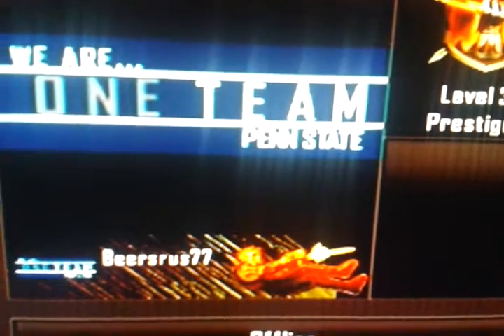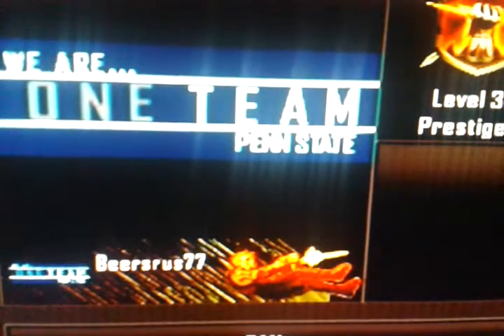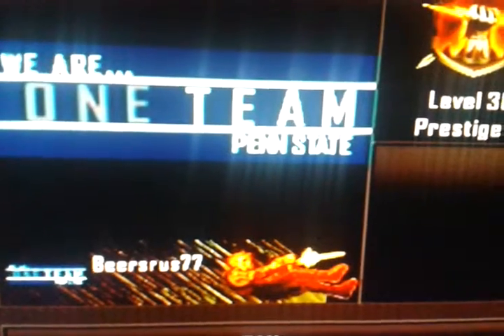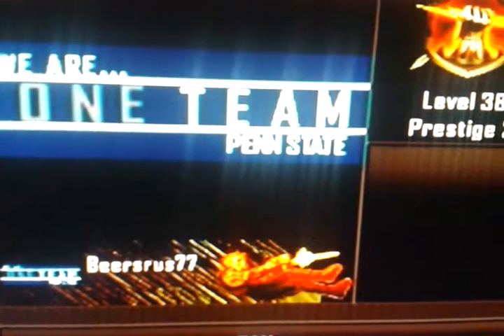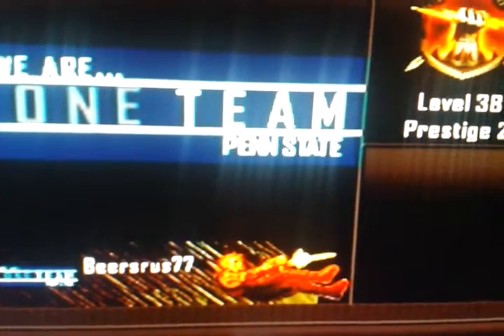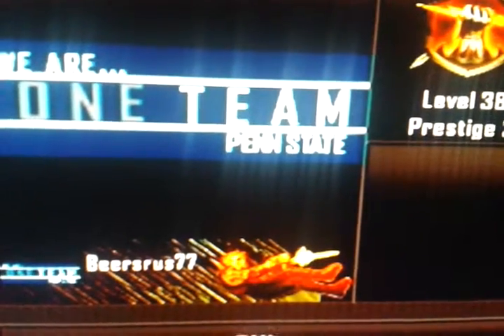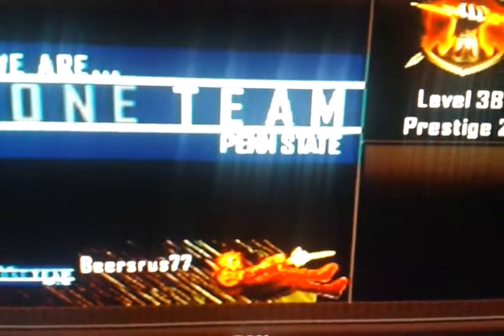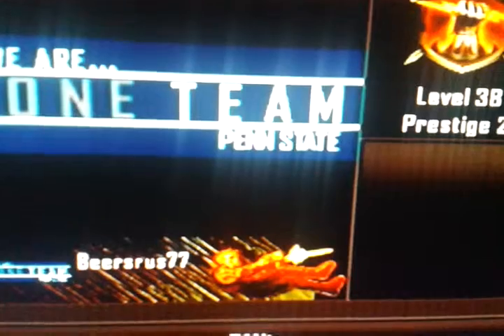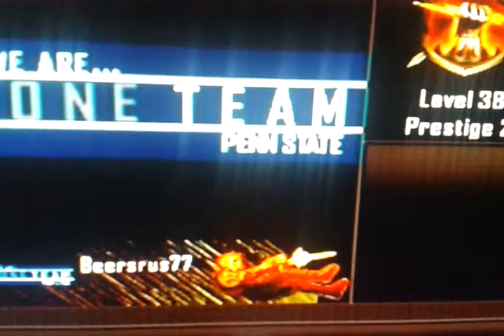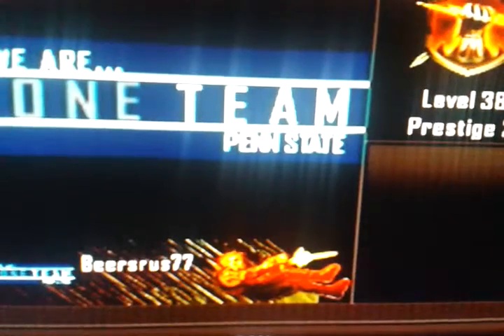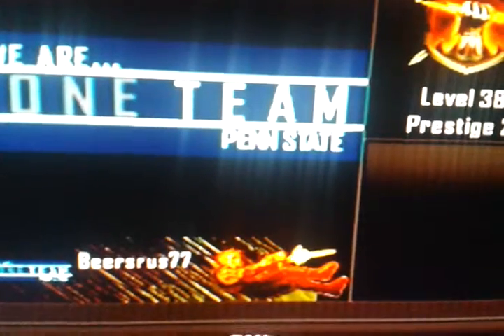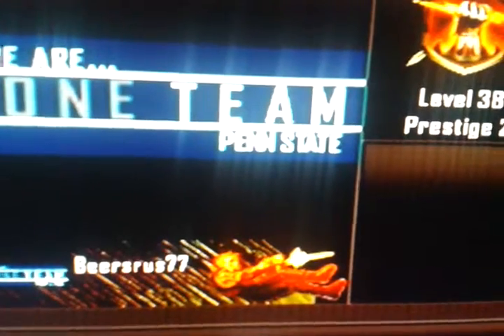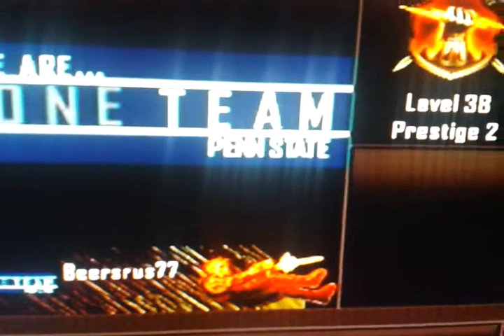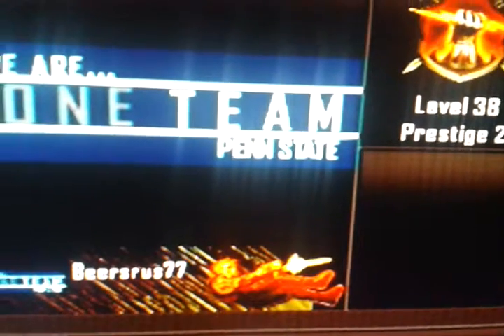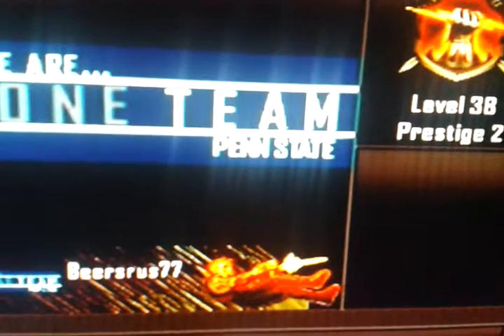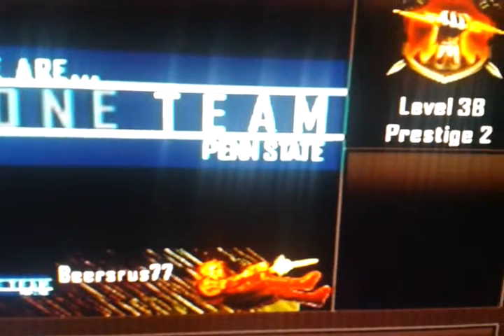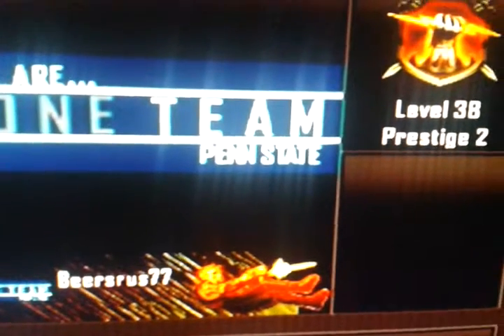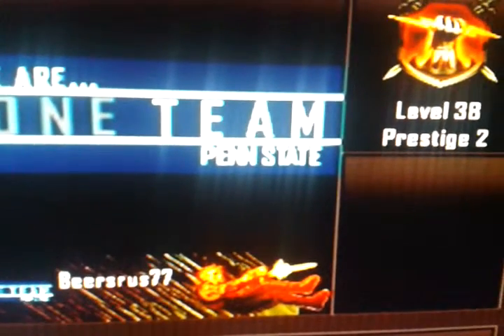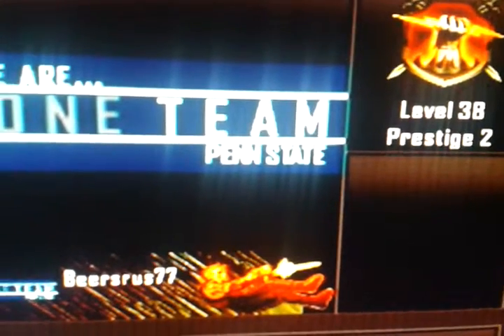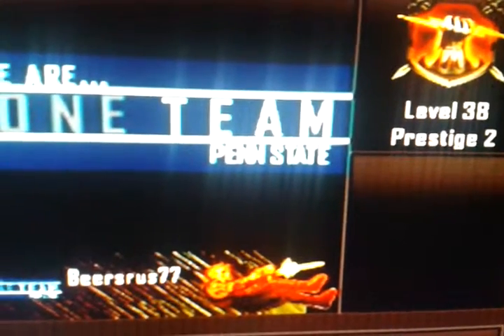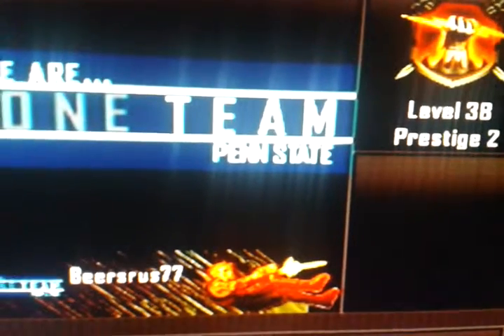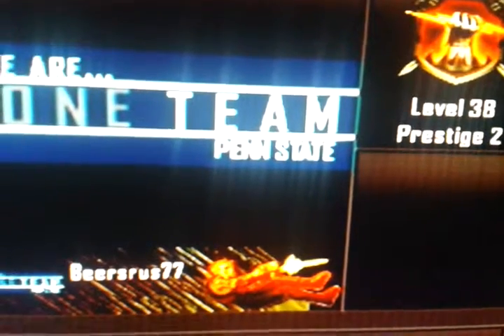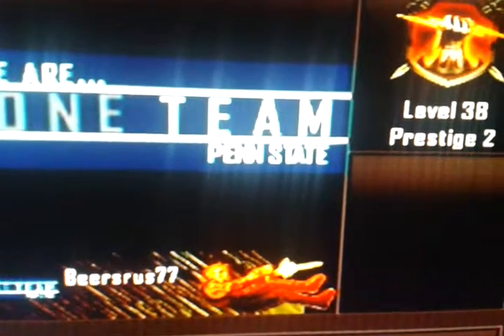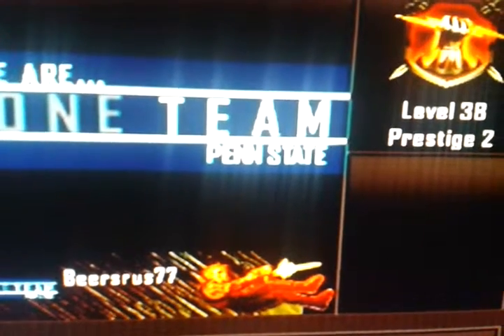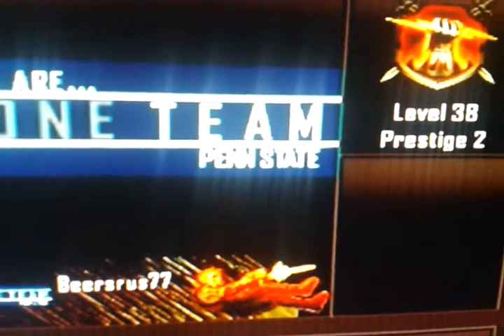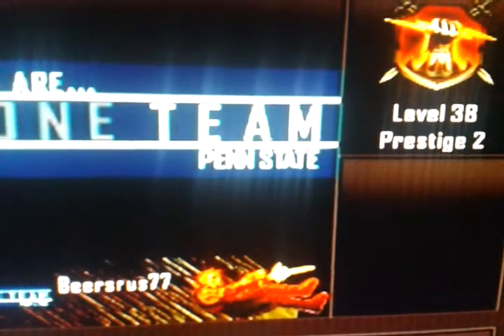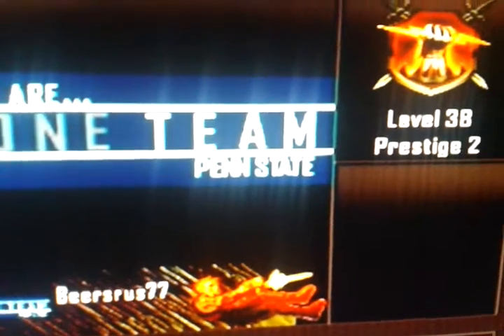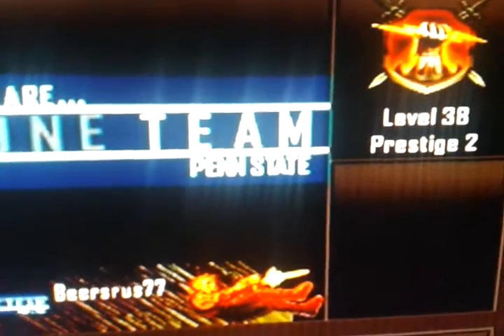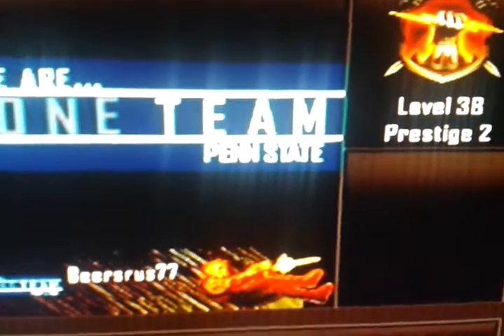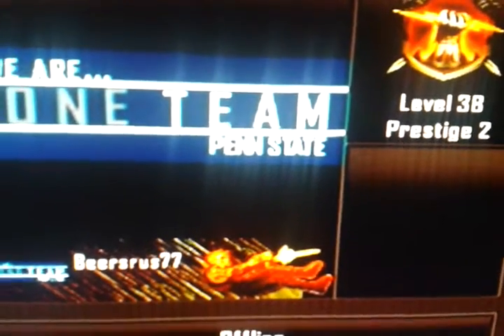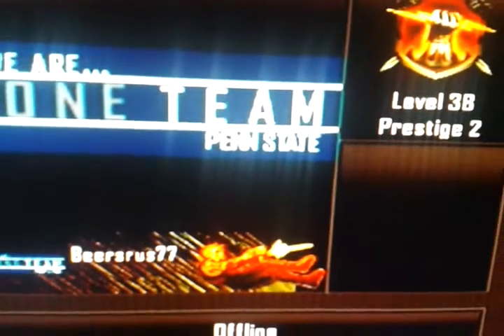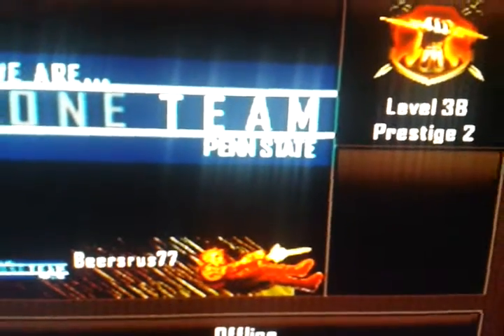It's pretty much just letters. It doesn't even look that difficult to make, and it probably really isn't, but it's pretty cool.